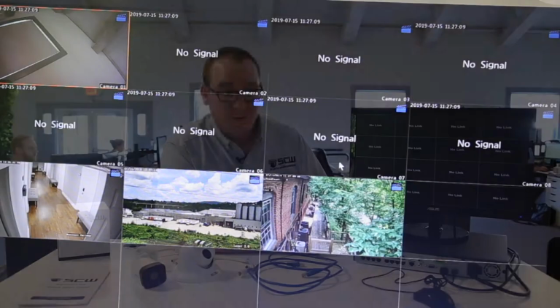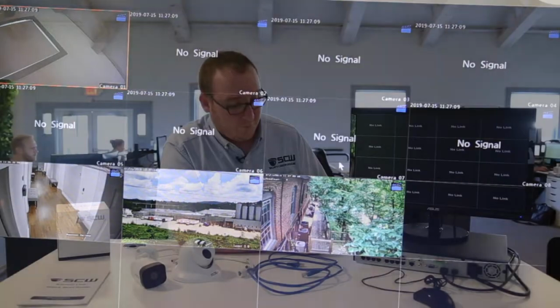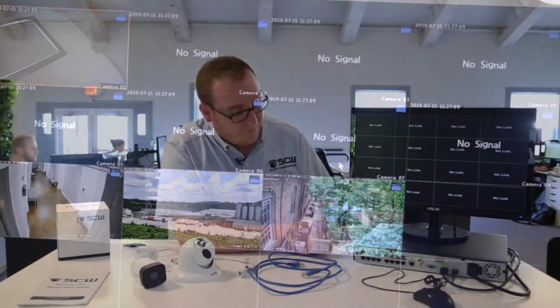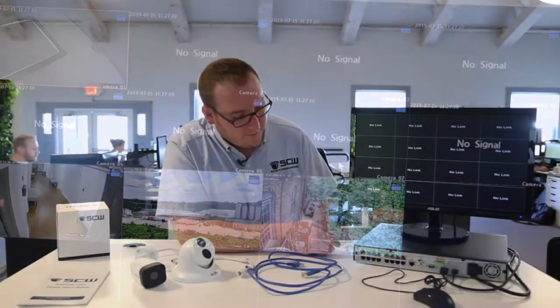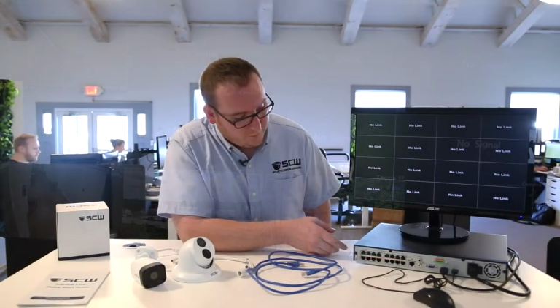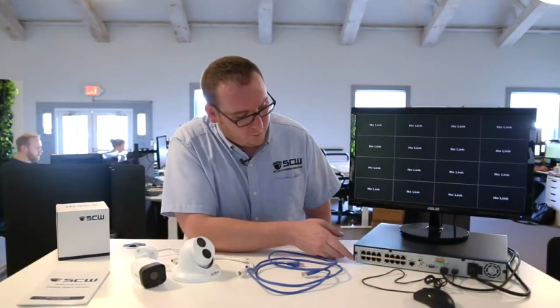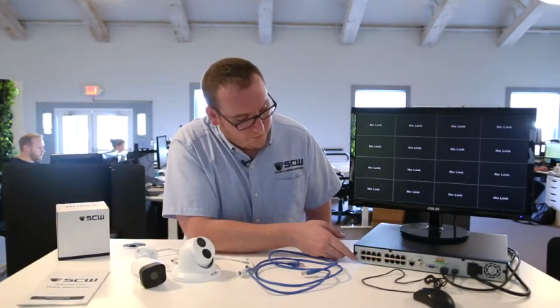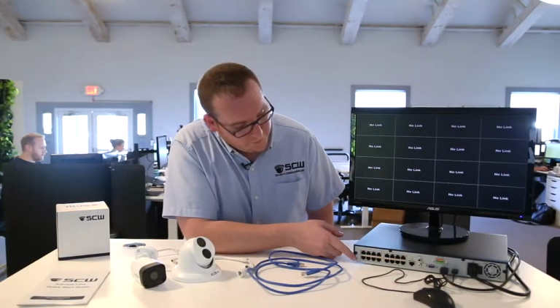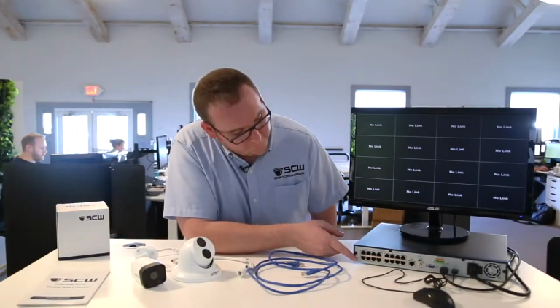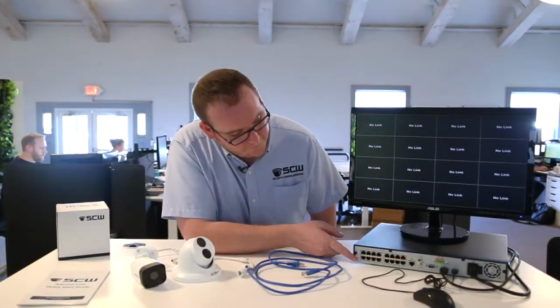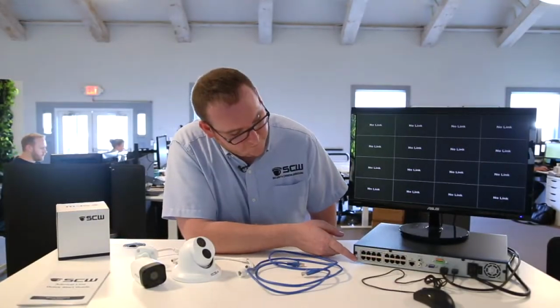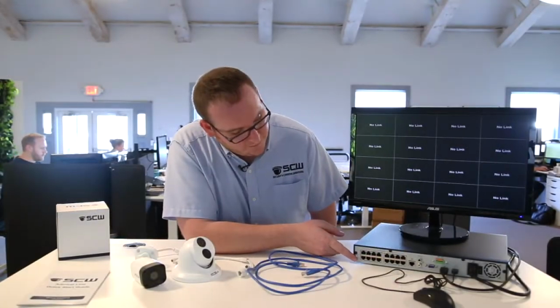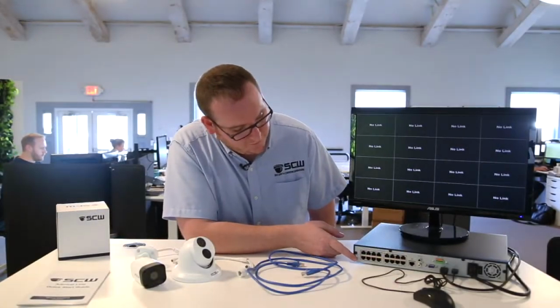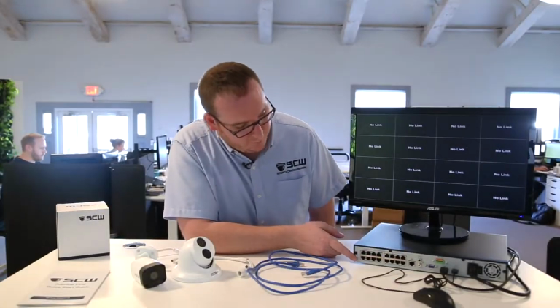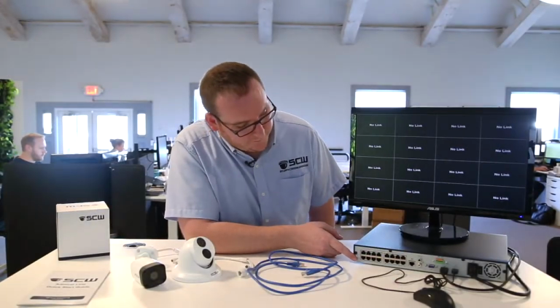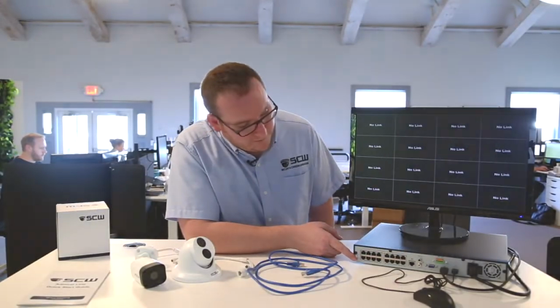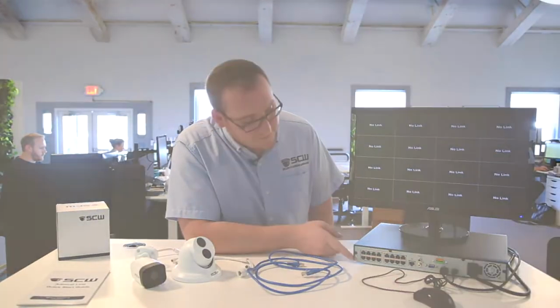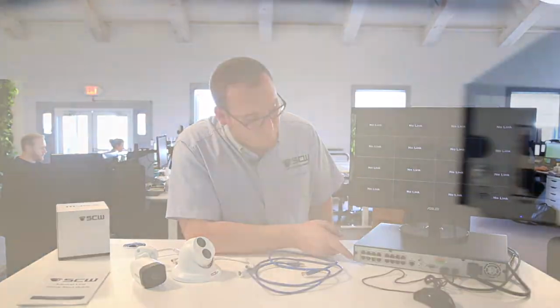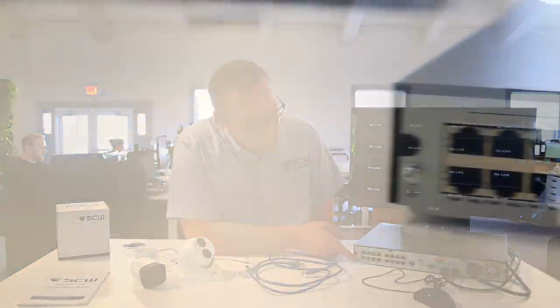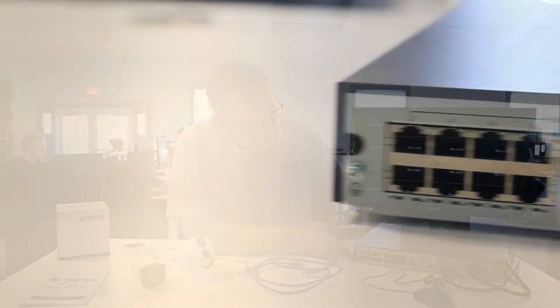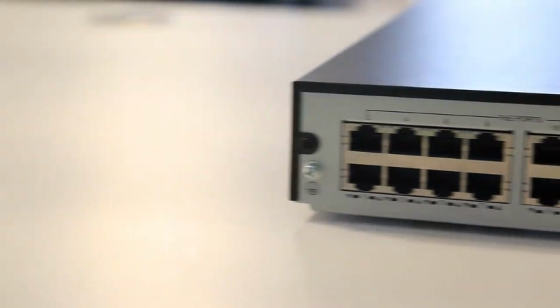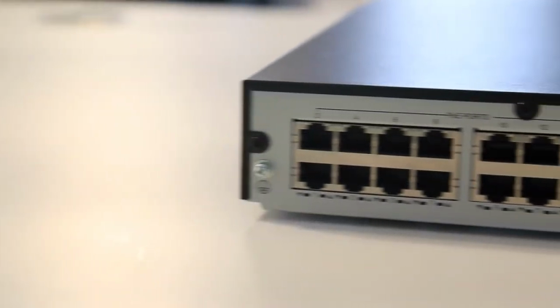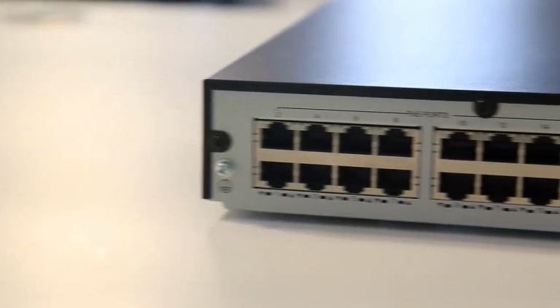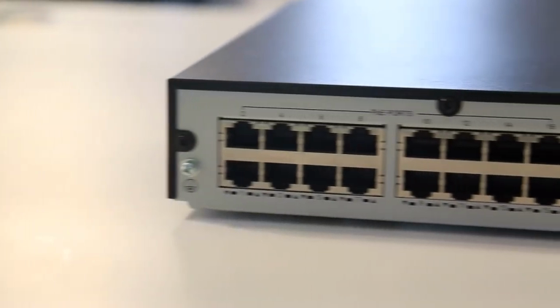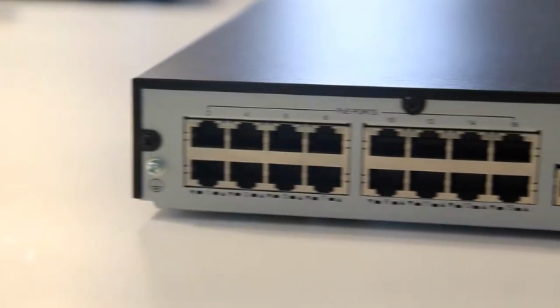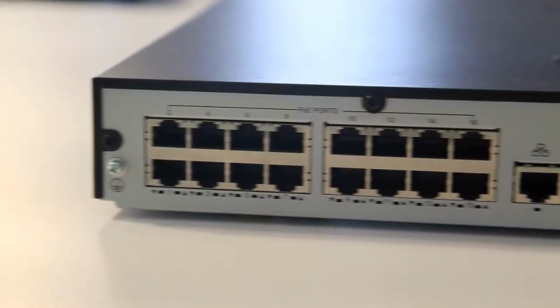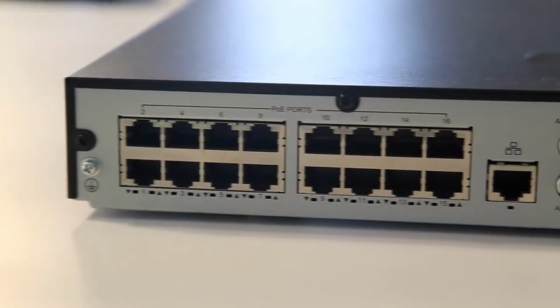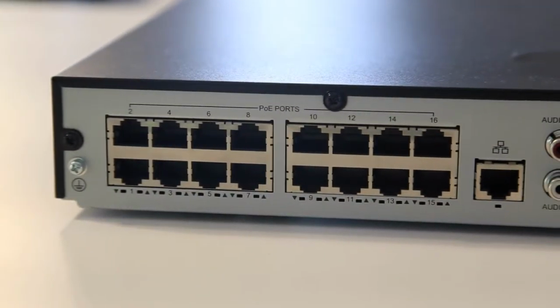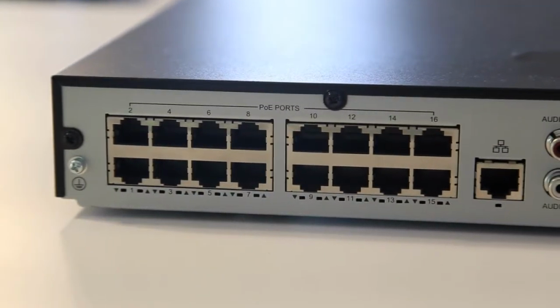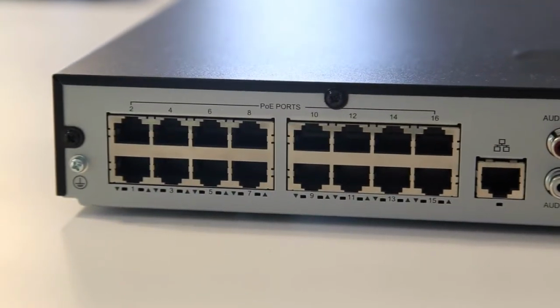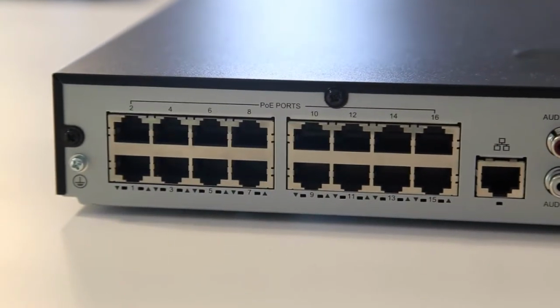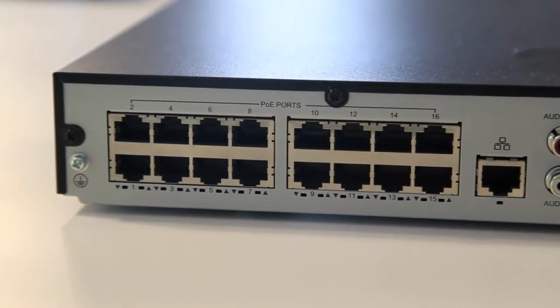On the back of the recorder, you're going to see the PoE ports. Each port is numbered and has individual status lights.